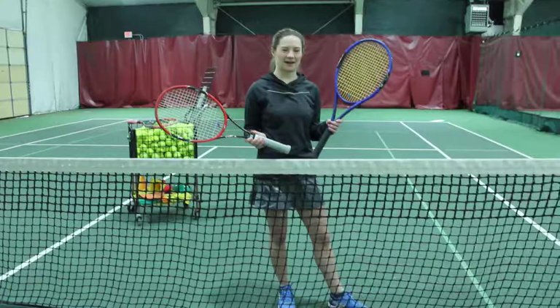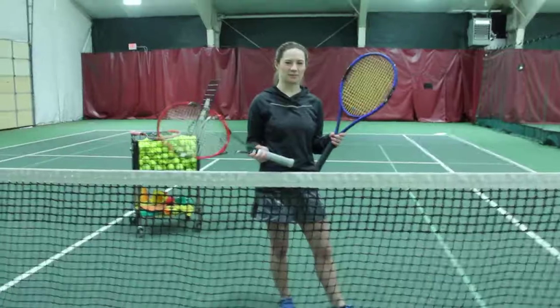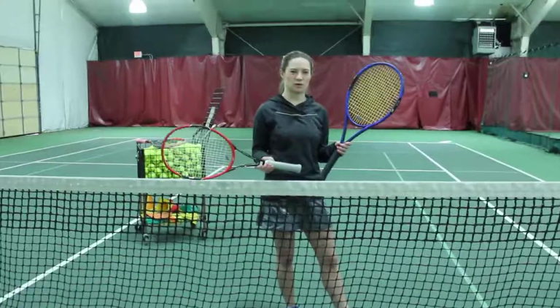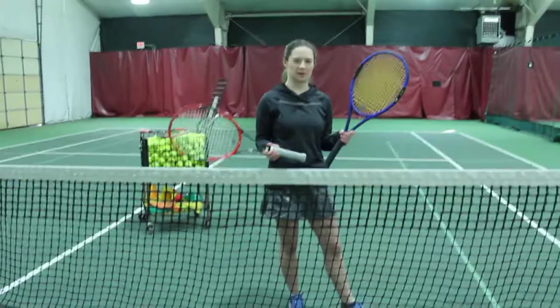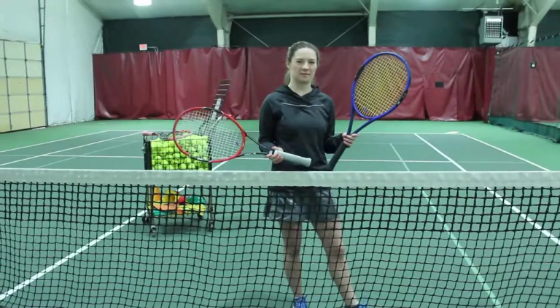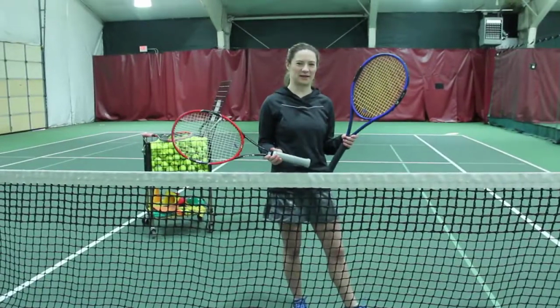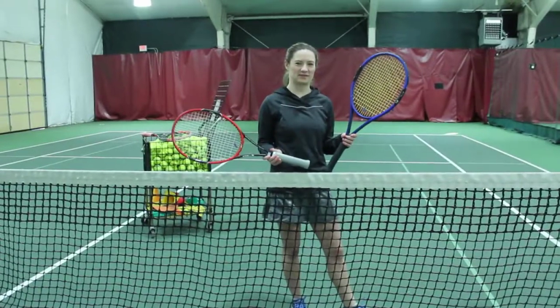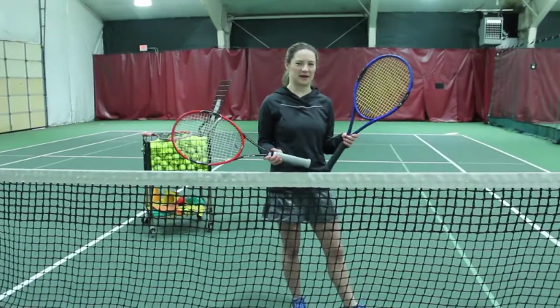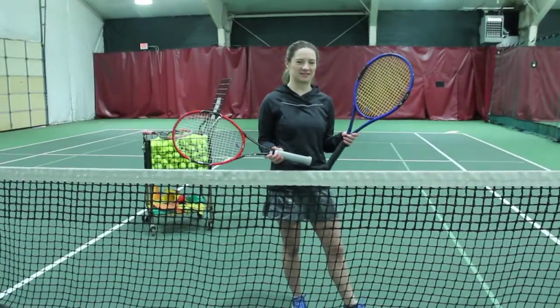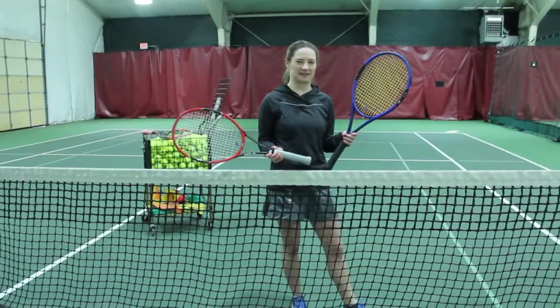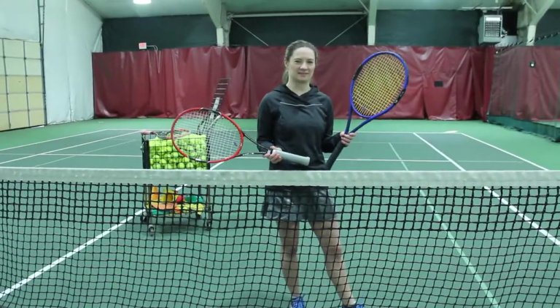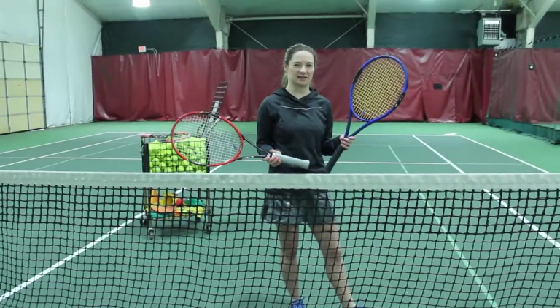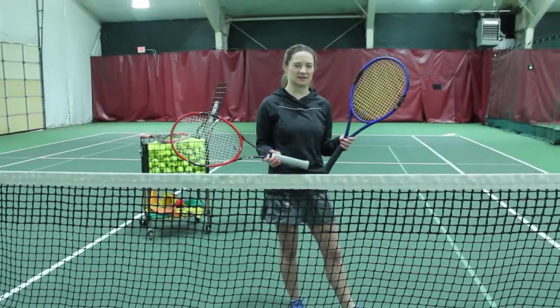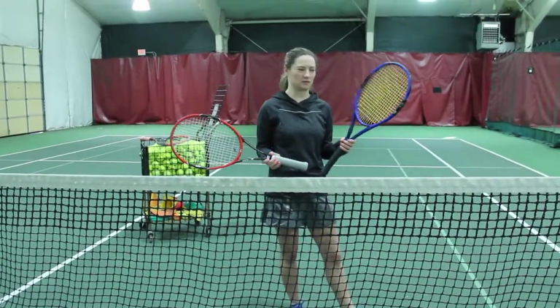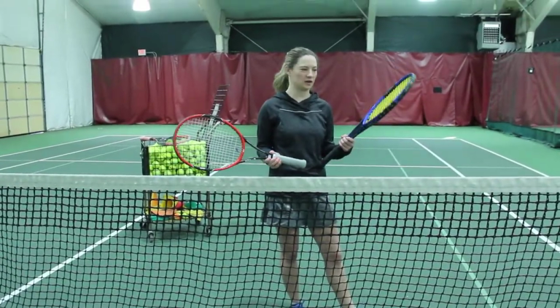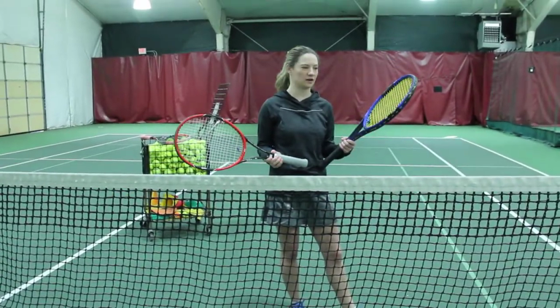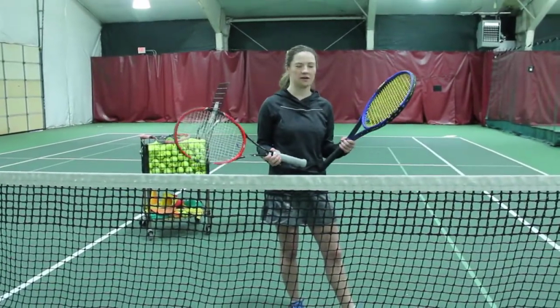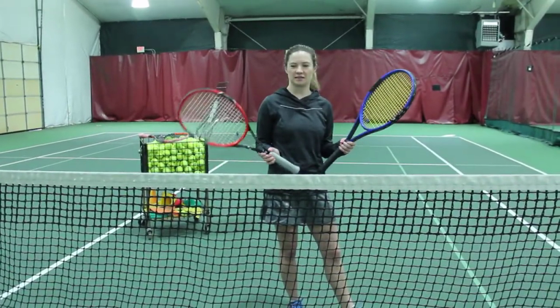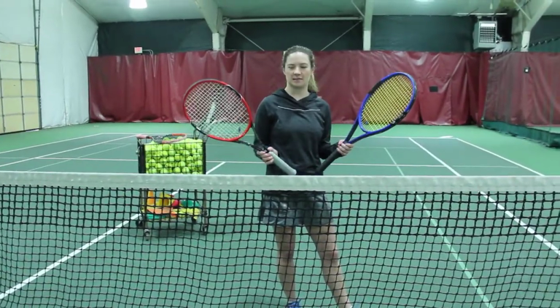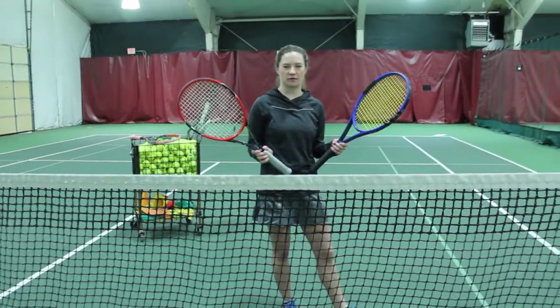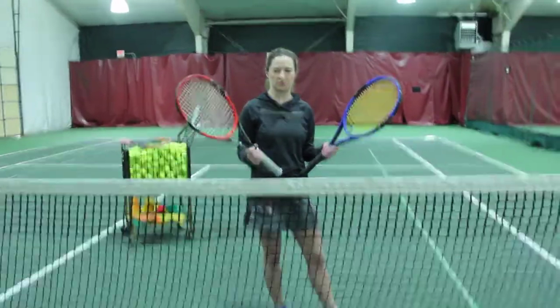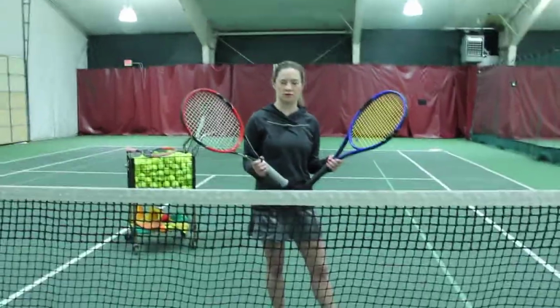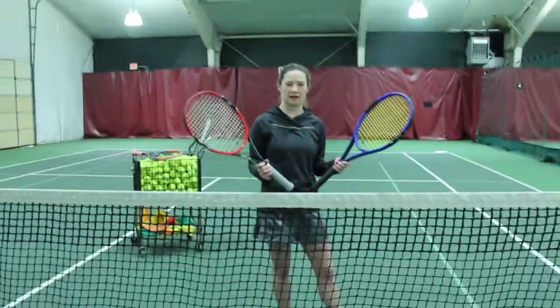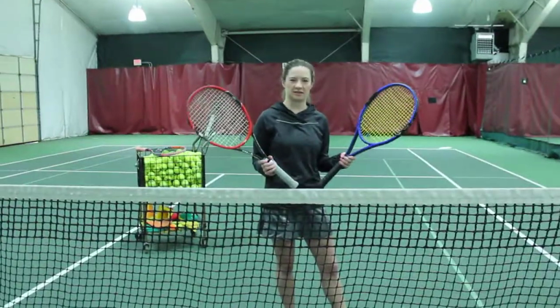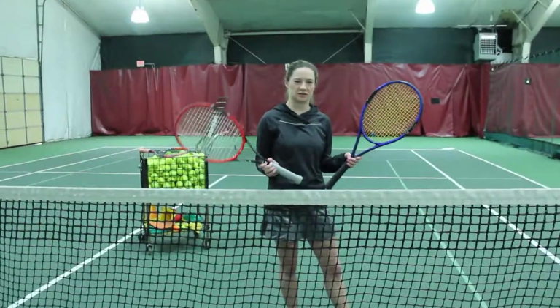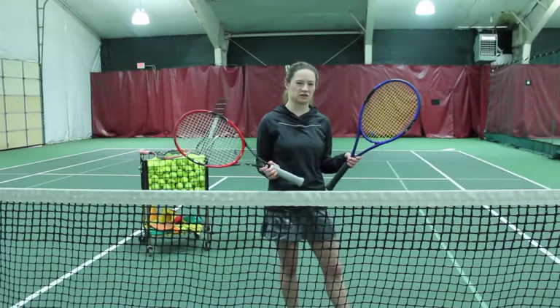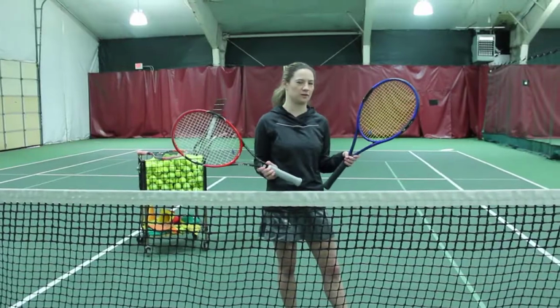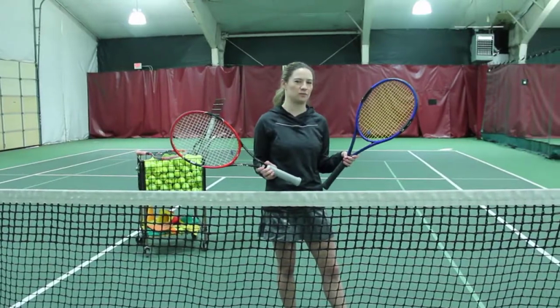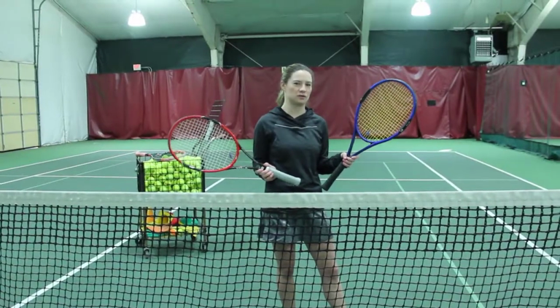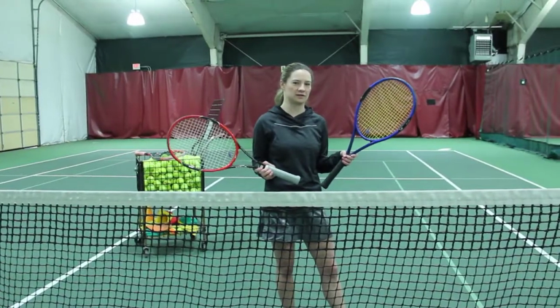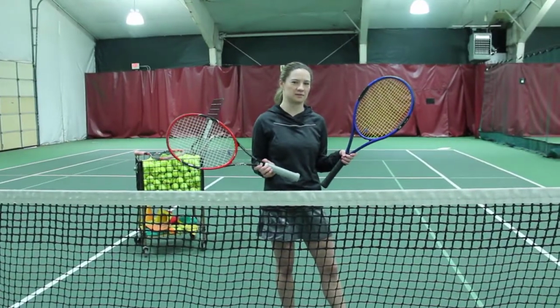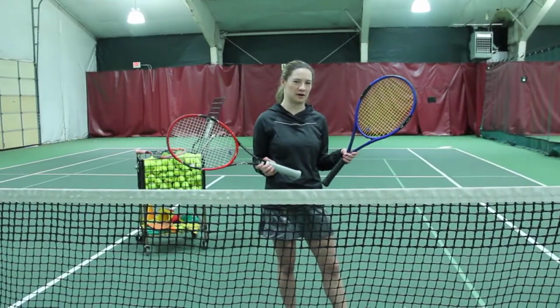Hi, I'm Courtney Glaze from Paxson Tennis and Fitness, and we're here to demo these two rackets to determine which one's better.